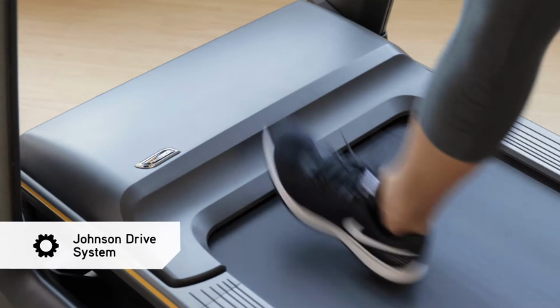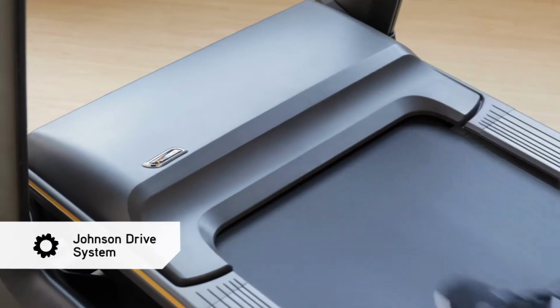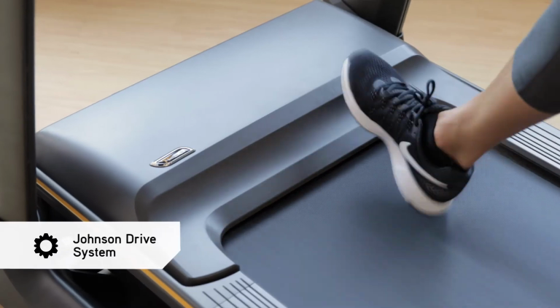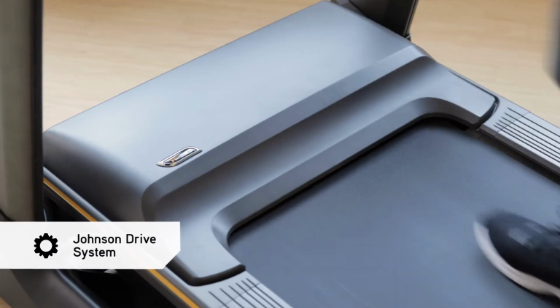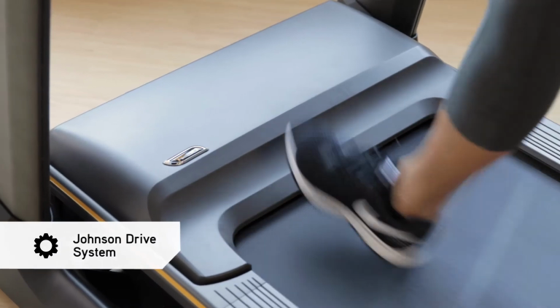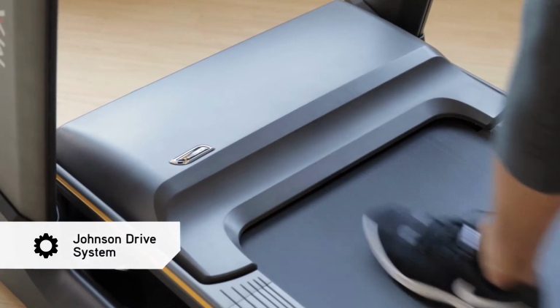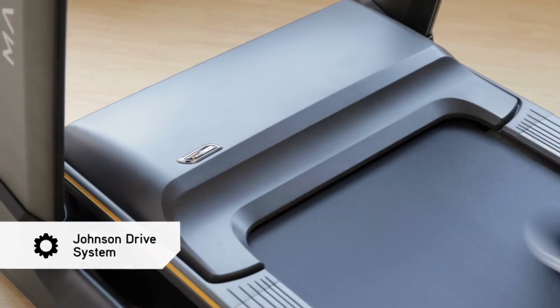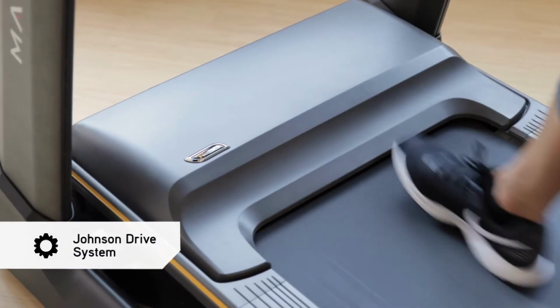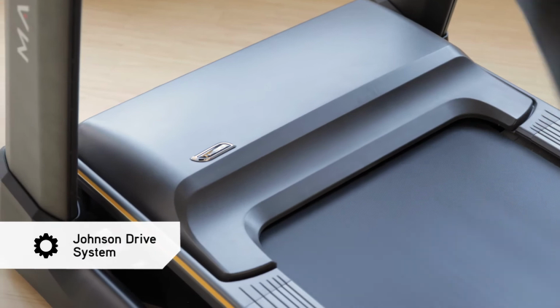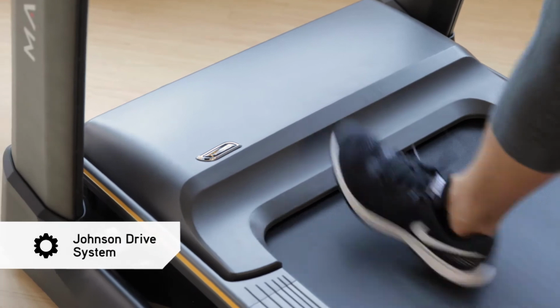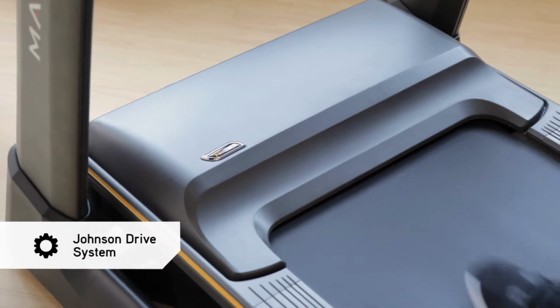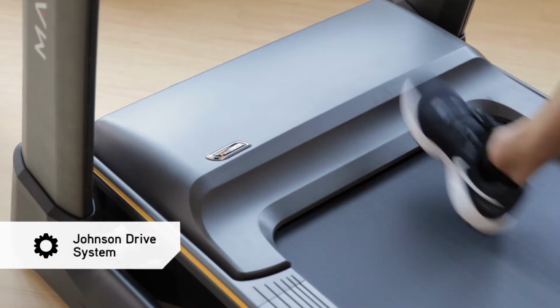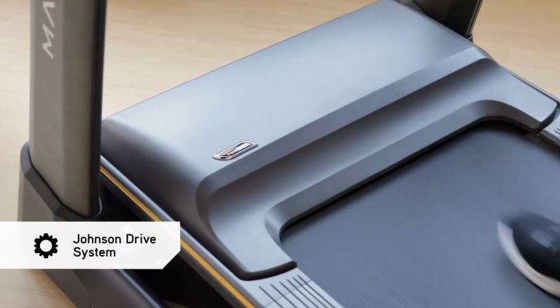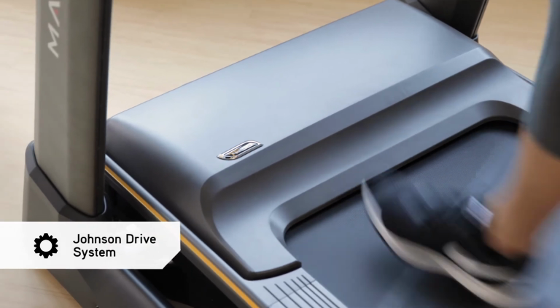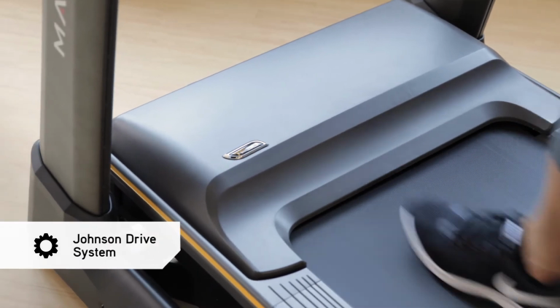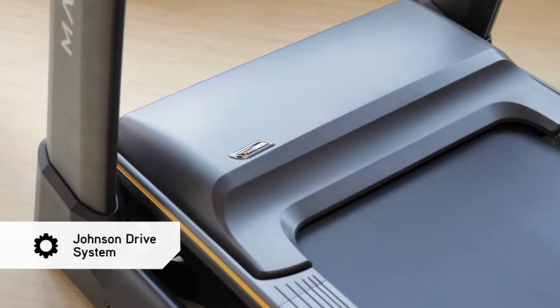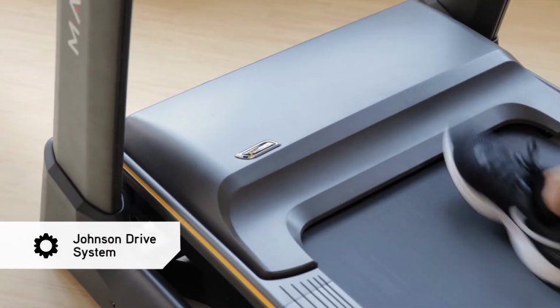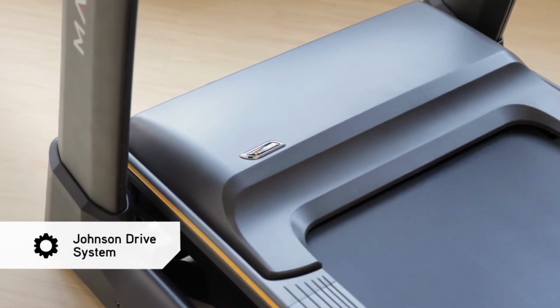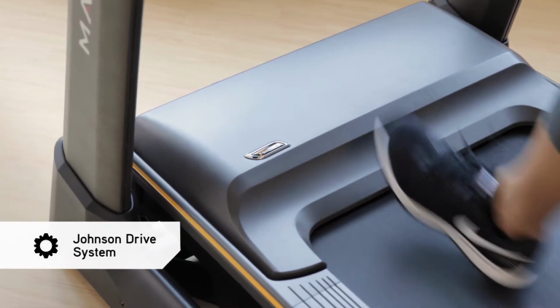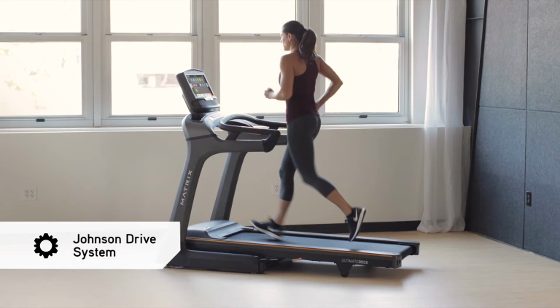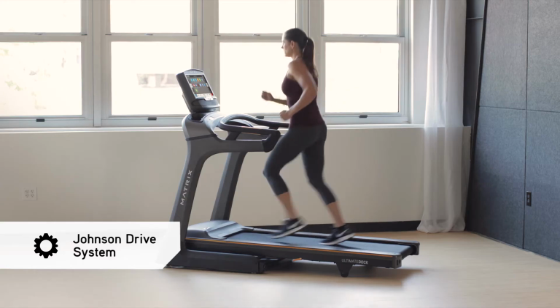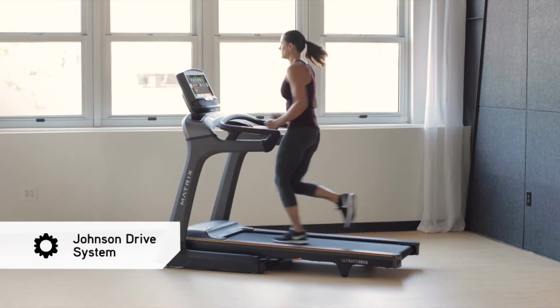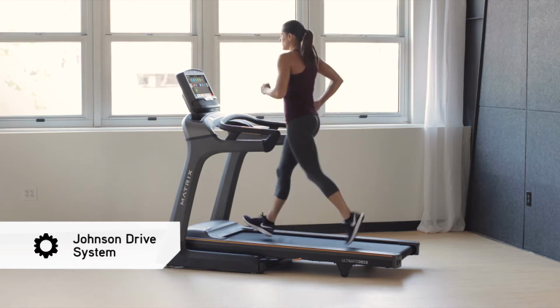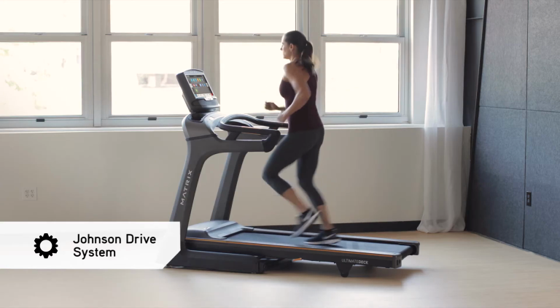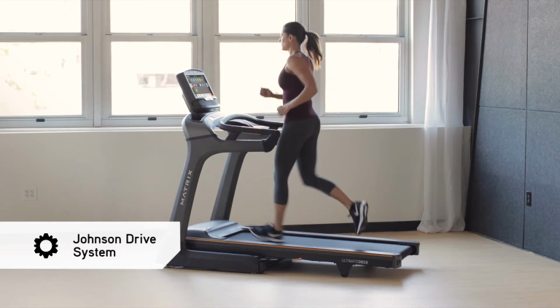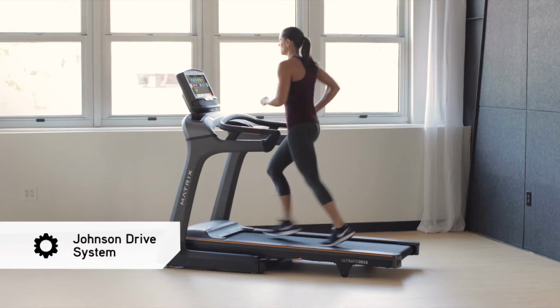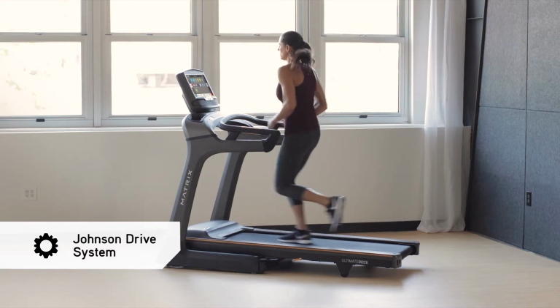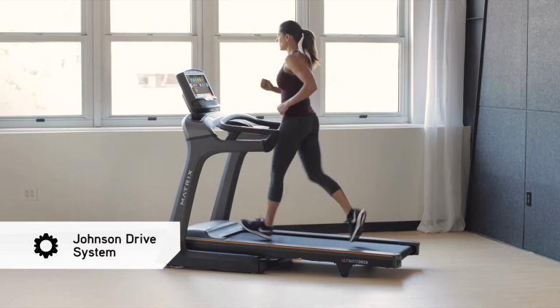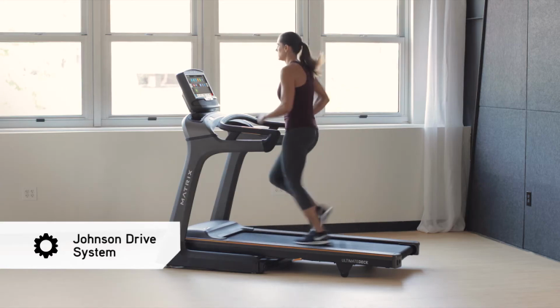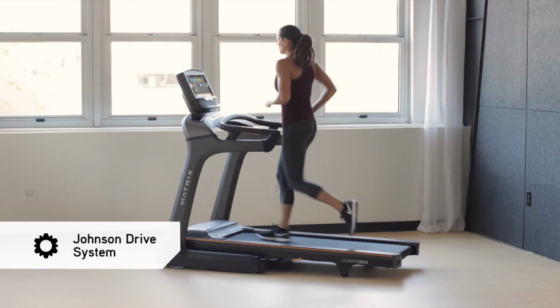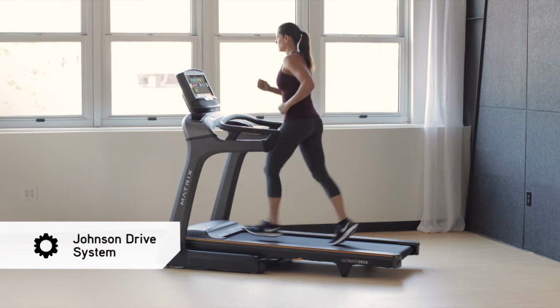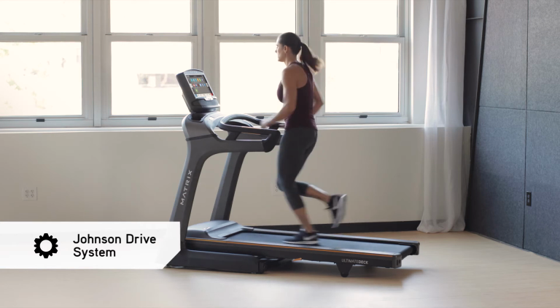Our quiet, durable Johnson Drive system continuously recalibrates to help you stay in perfect rhythm while you pursue your fitness goals.